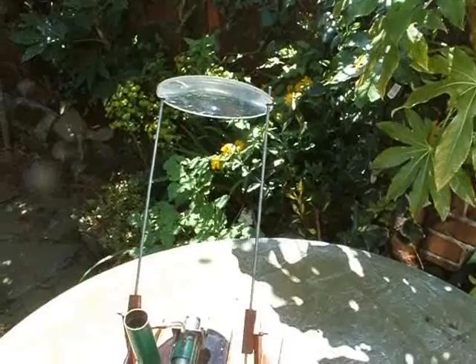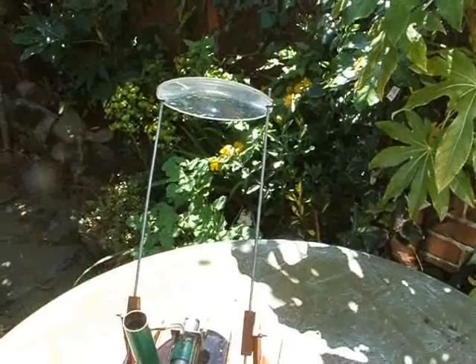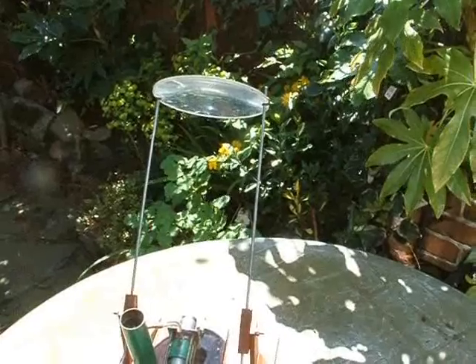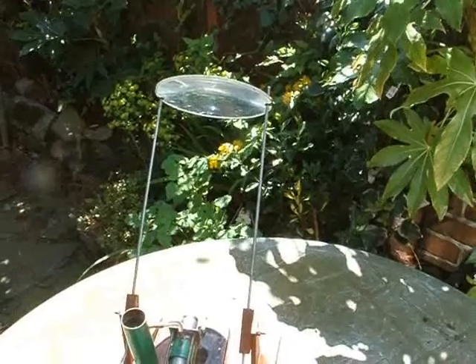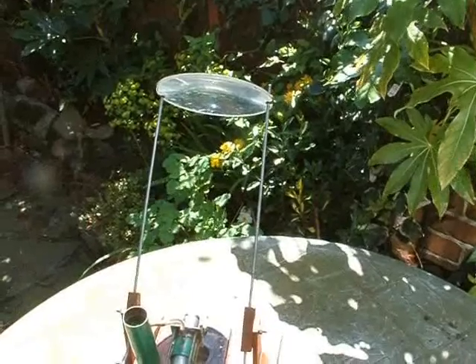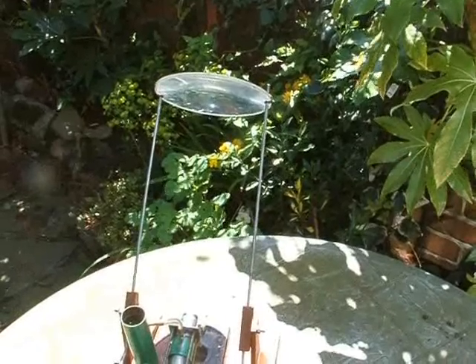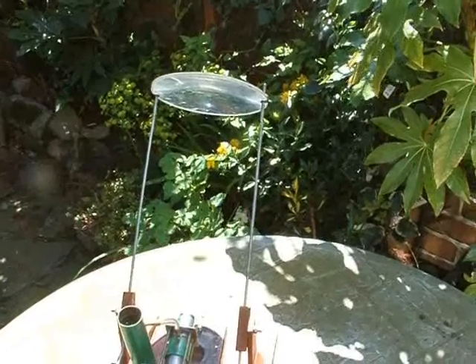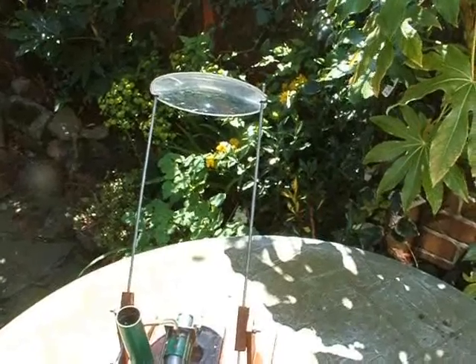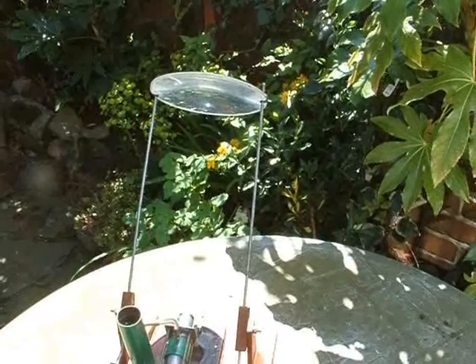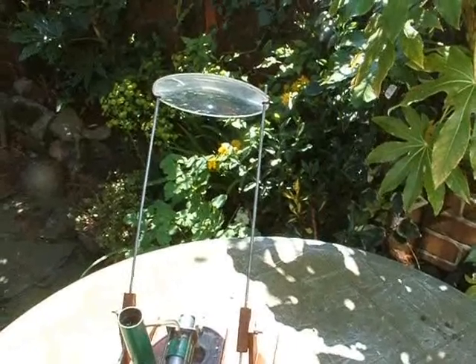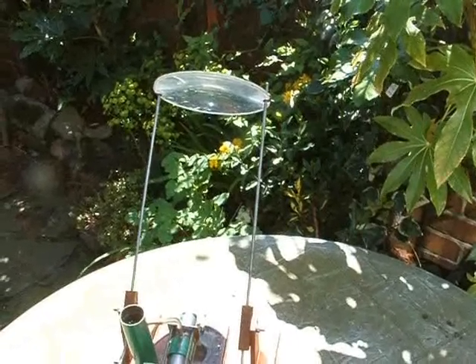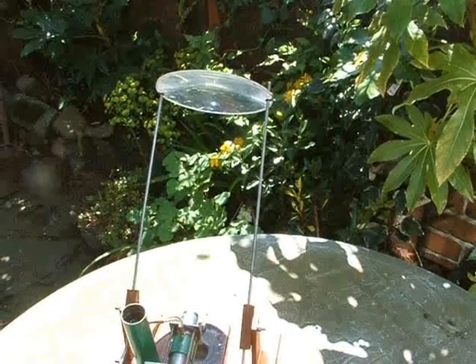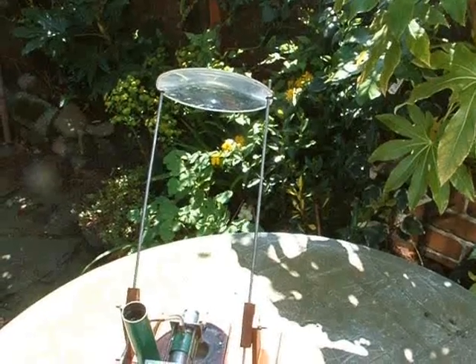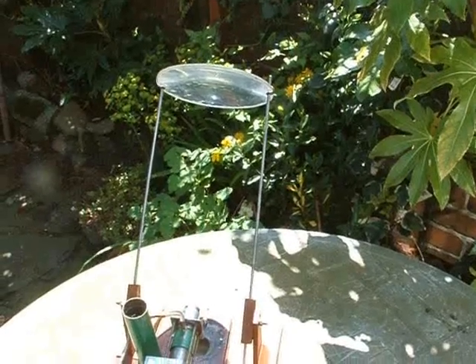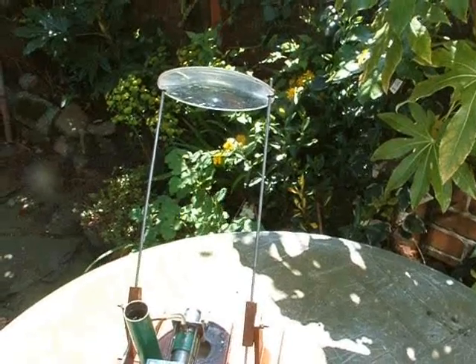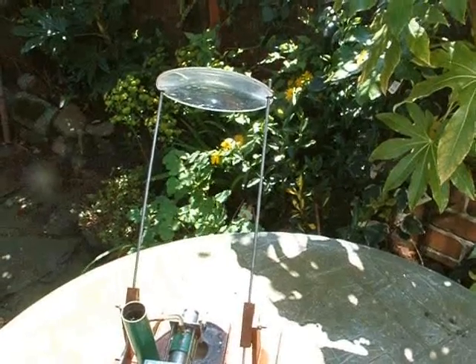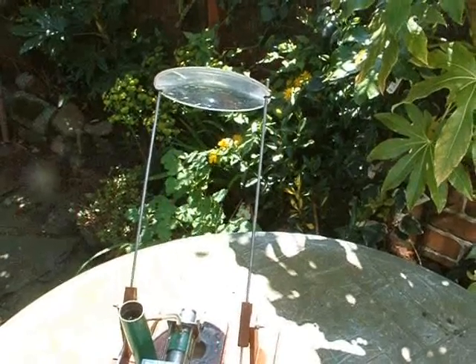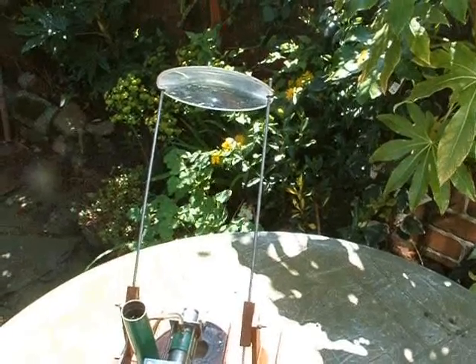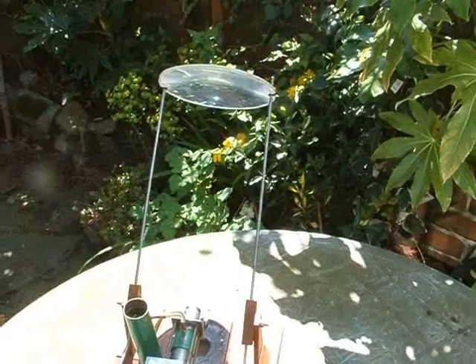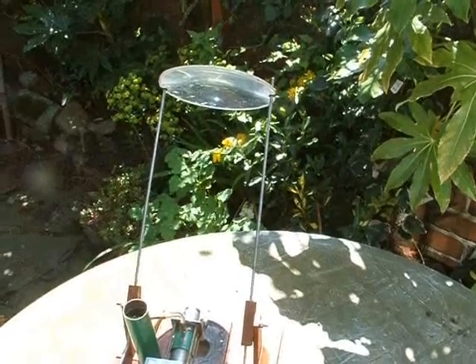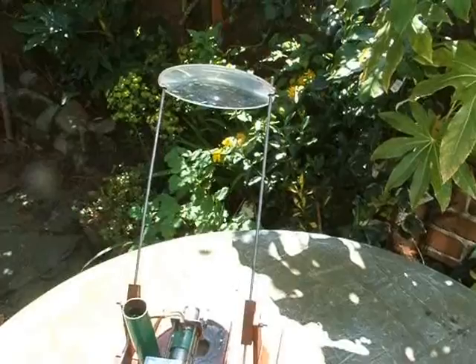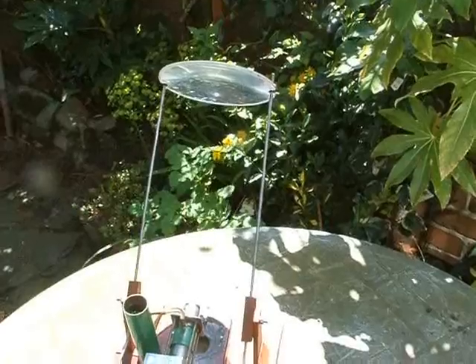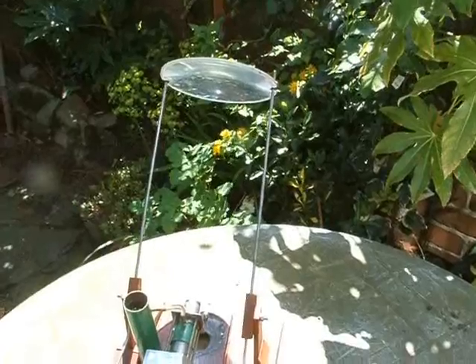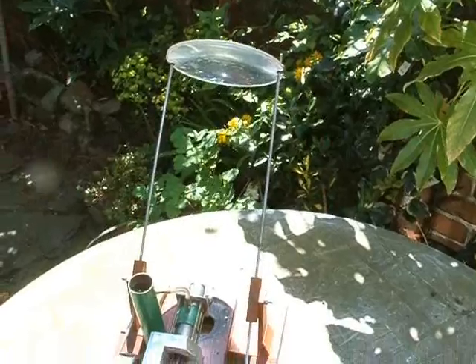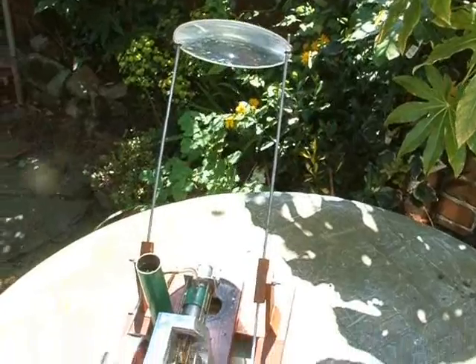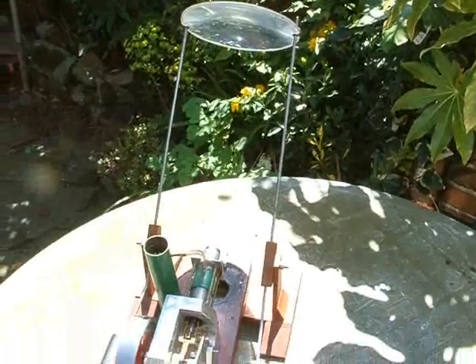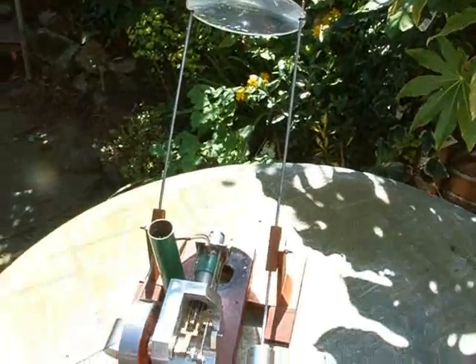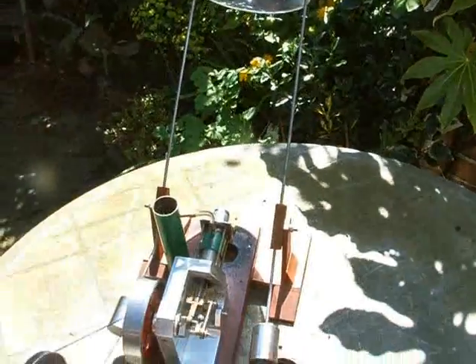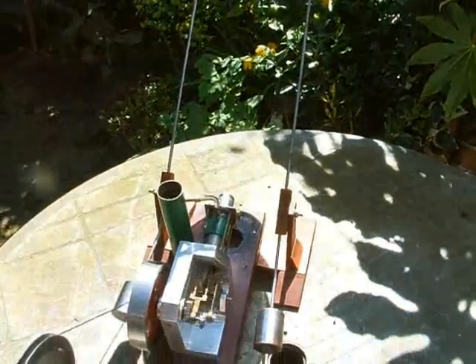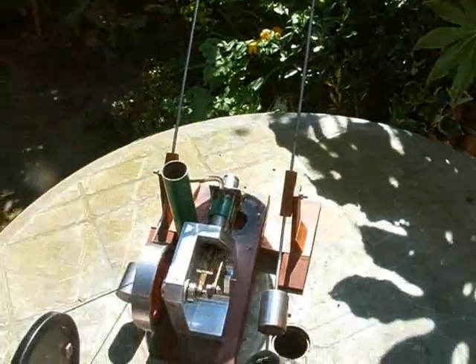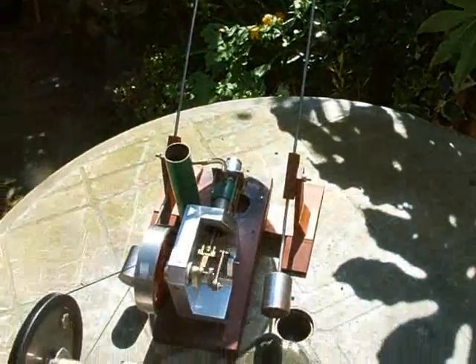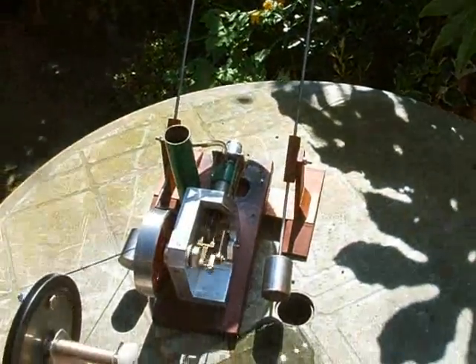The light comes through a 6-inch plastic lens. I've tried a 12-inch square Fresnel lens but it doesn't seem to work as well.